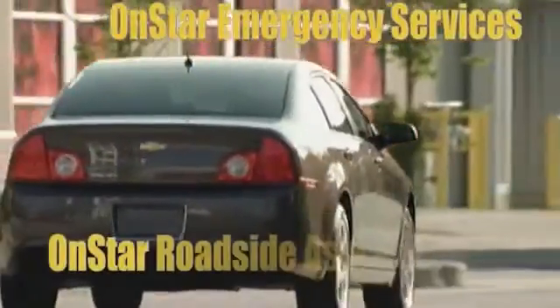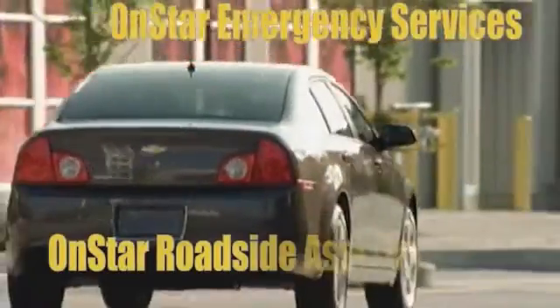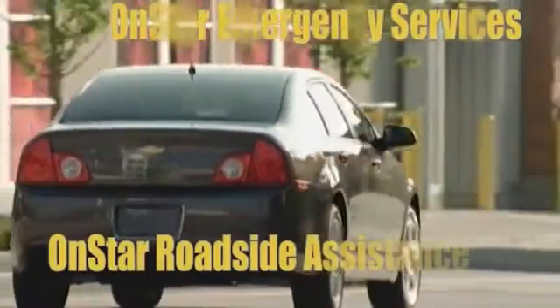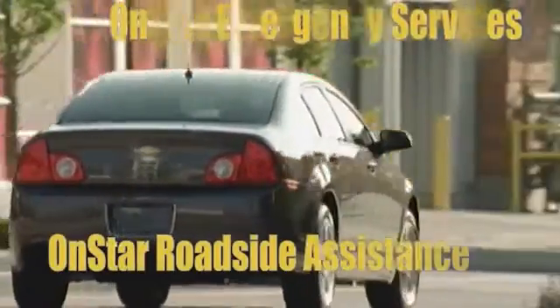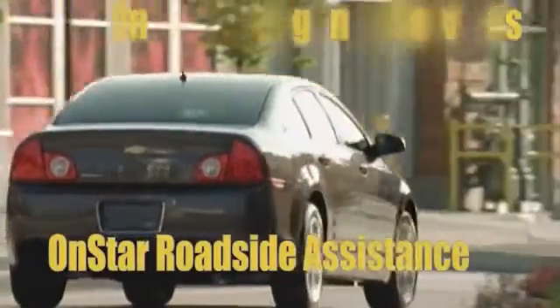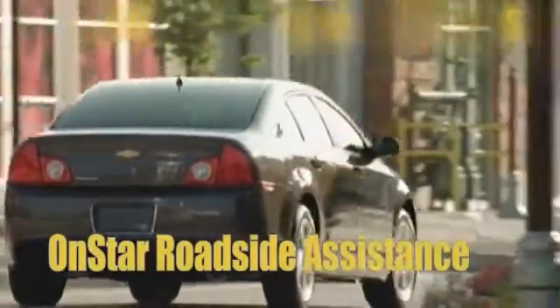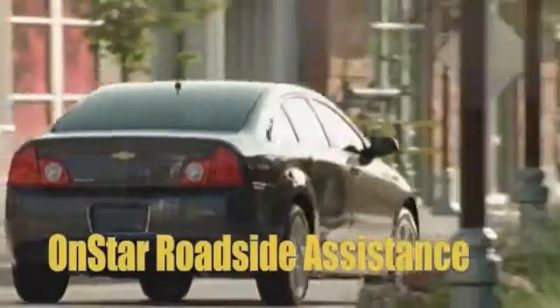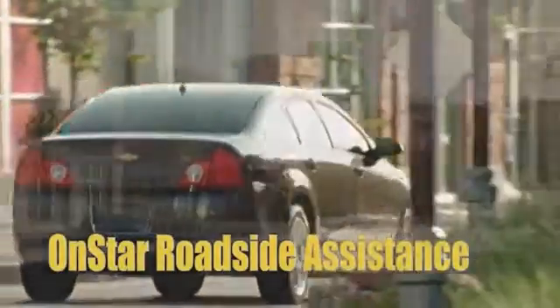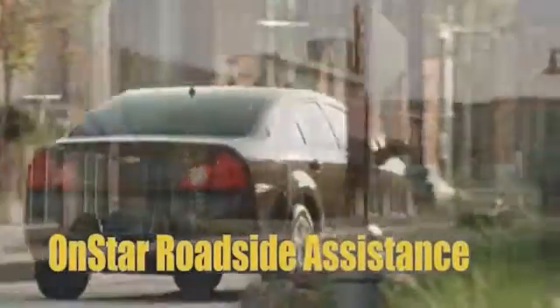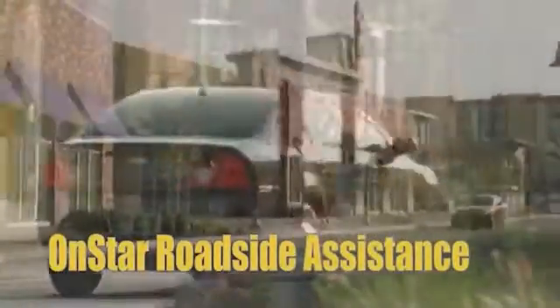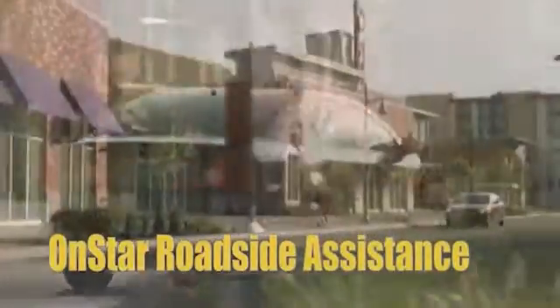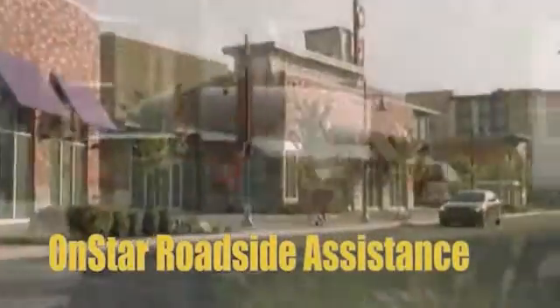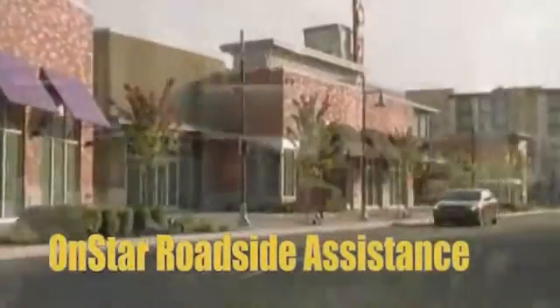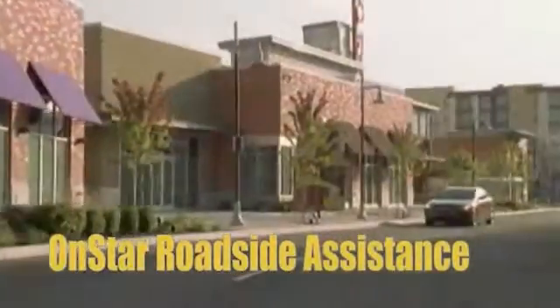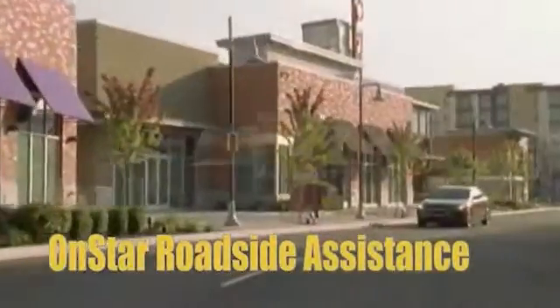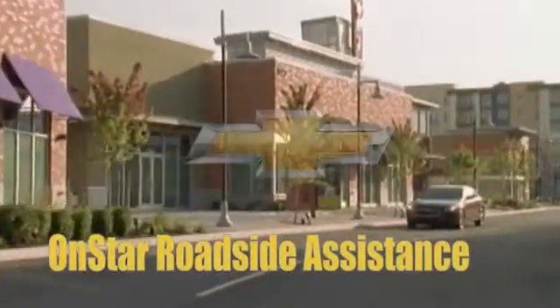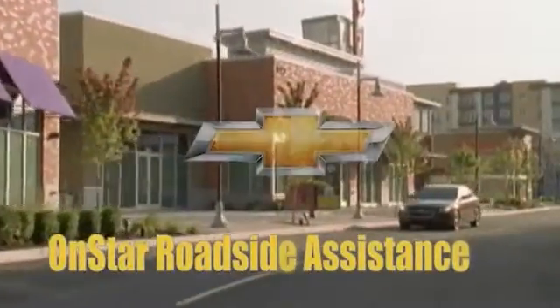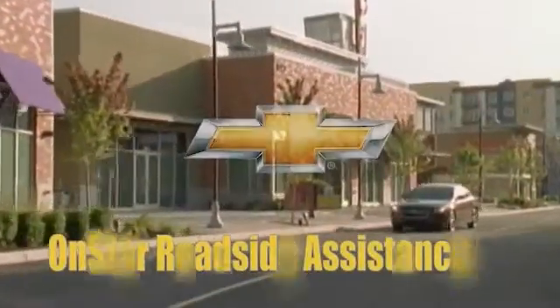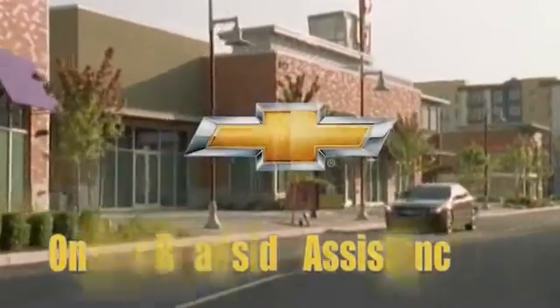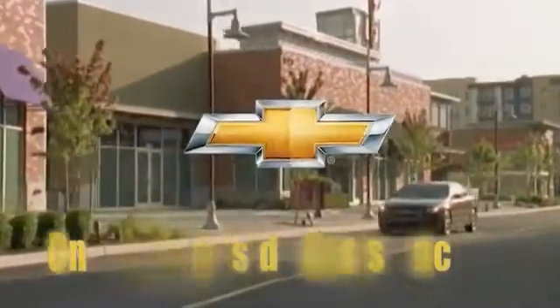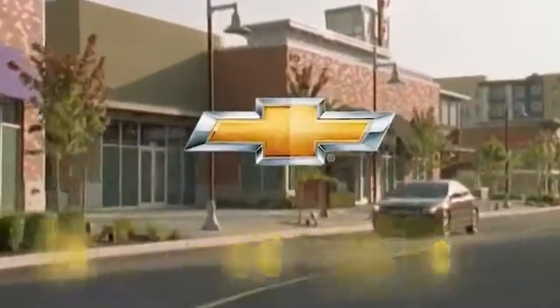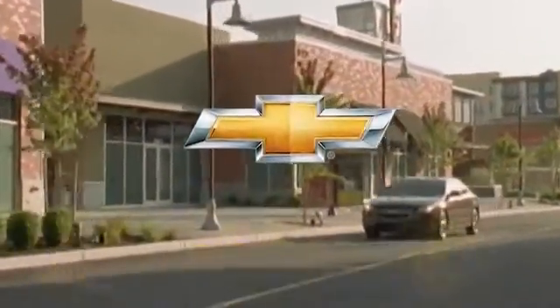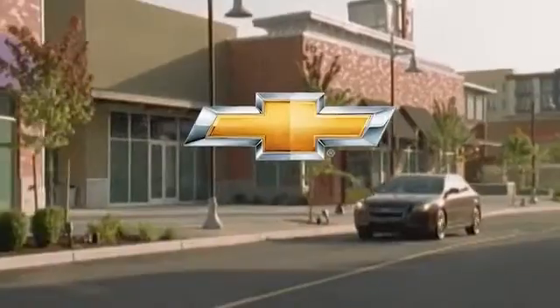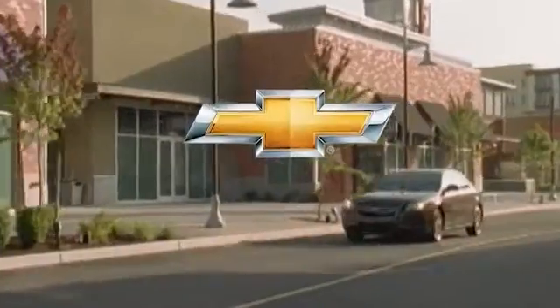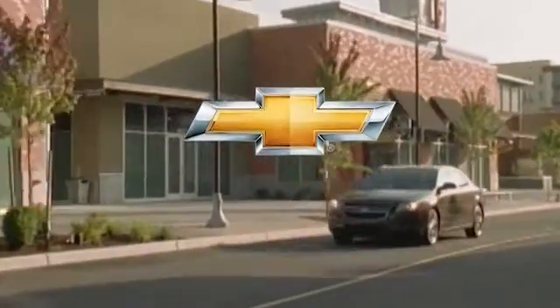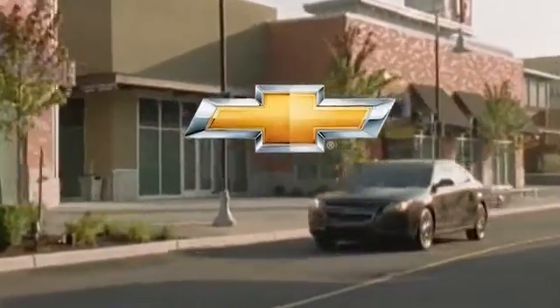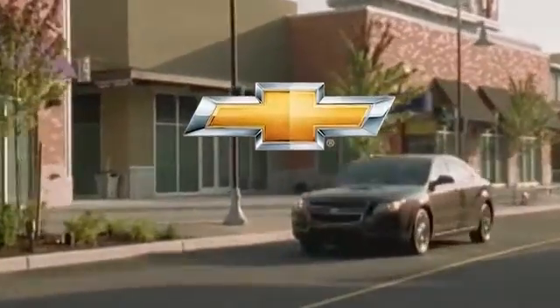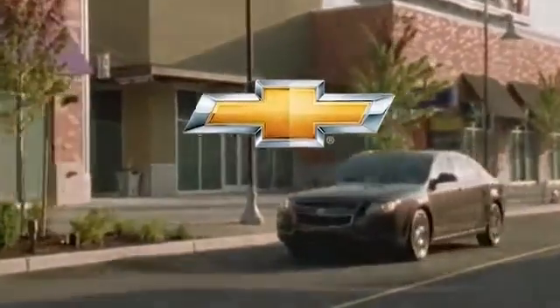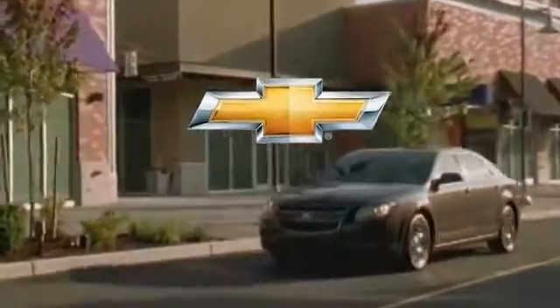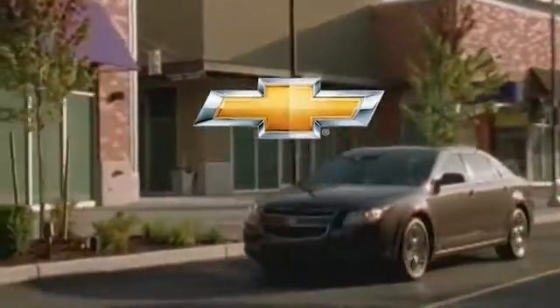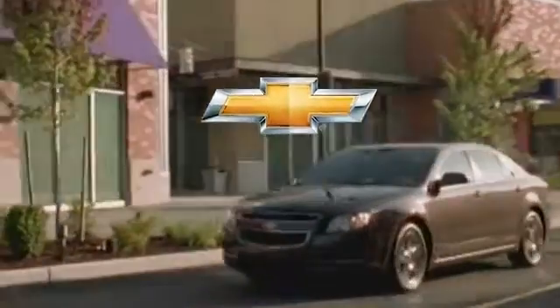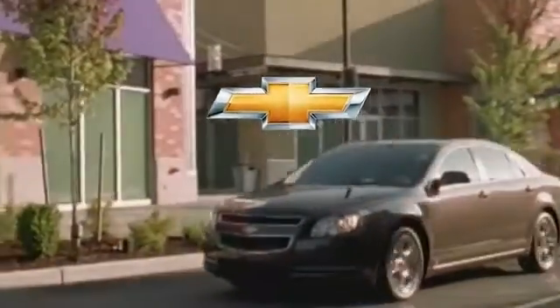The 2013 Chevrolet Malibu — more than you'd expect, for less than you'd expect.